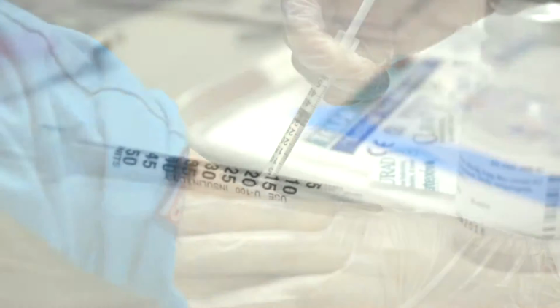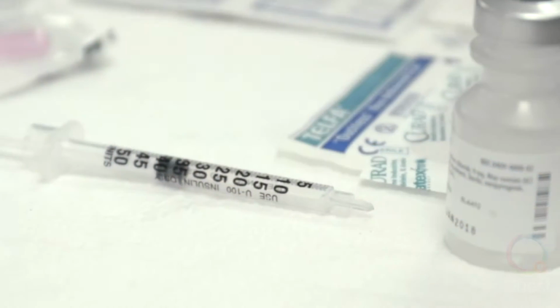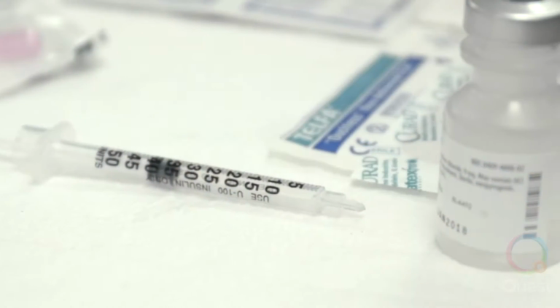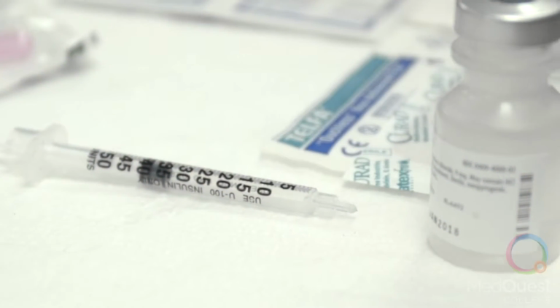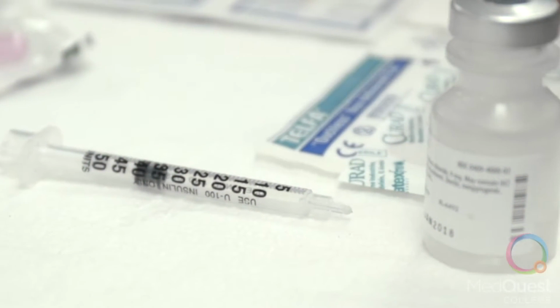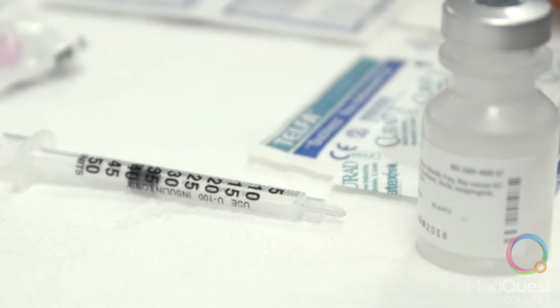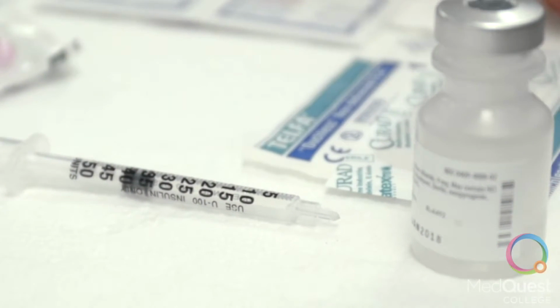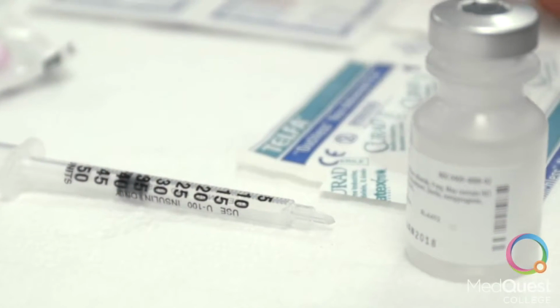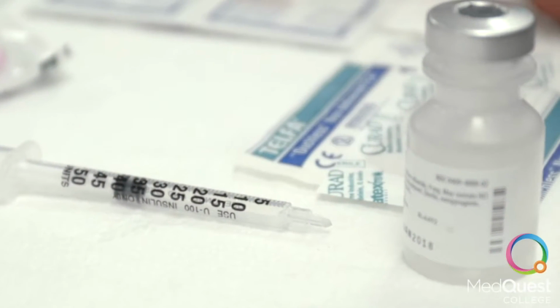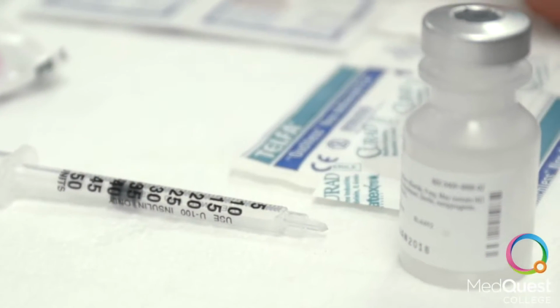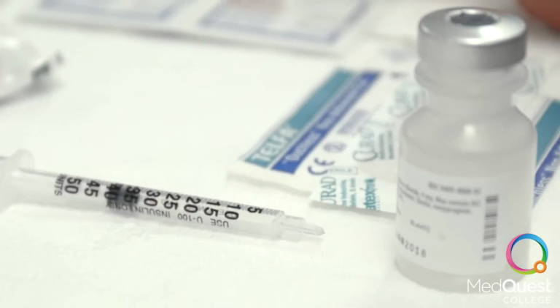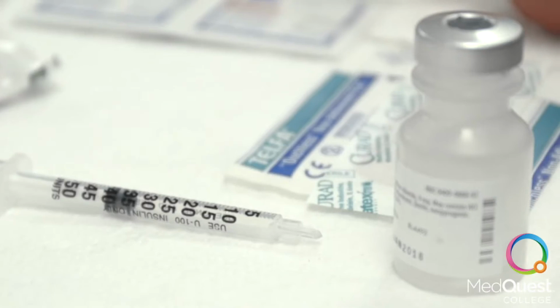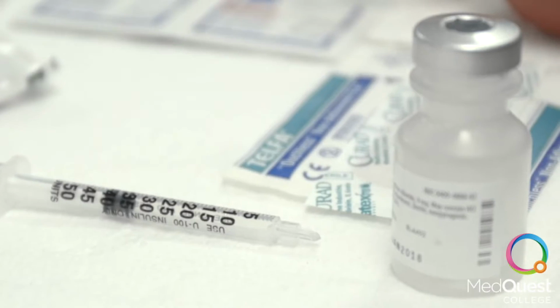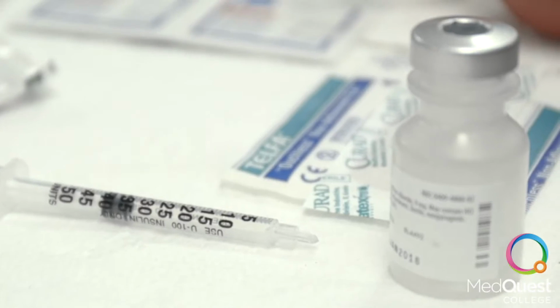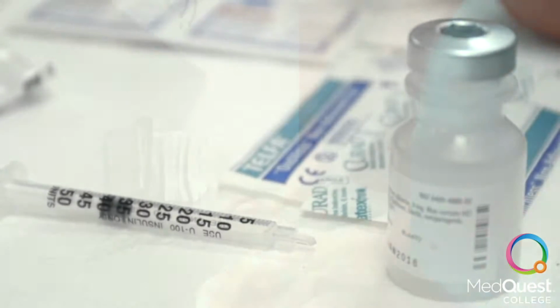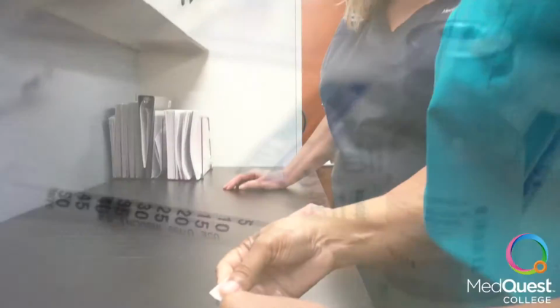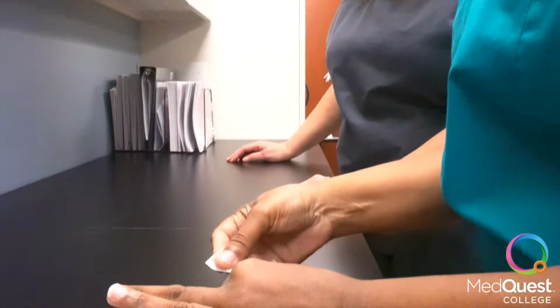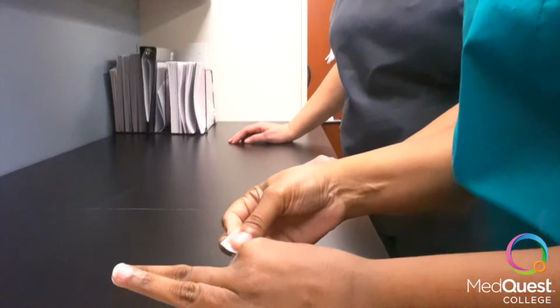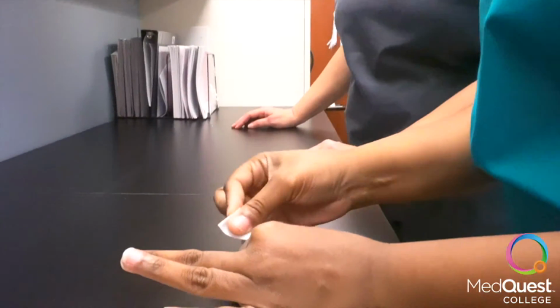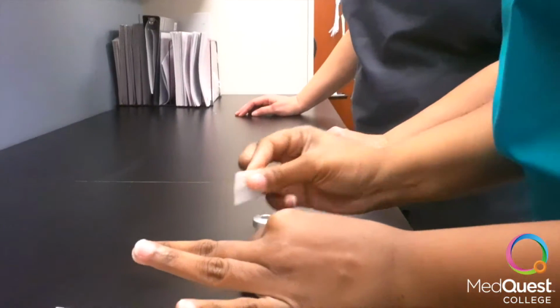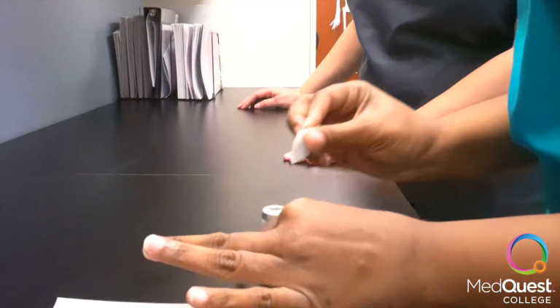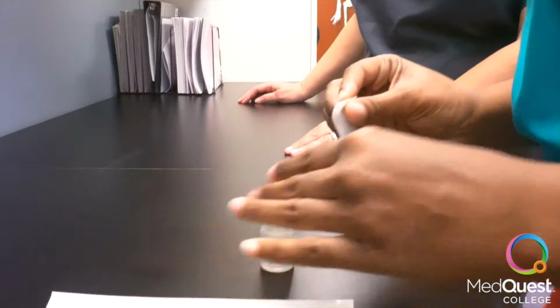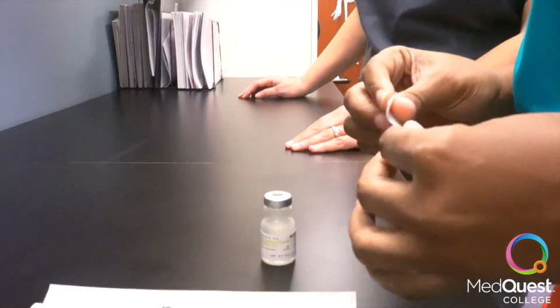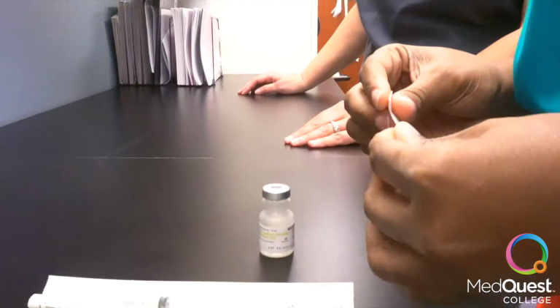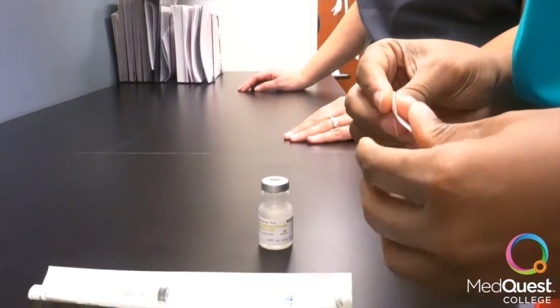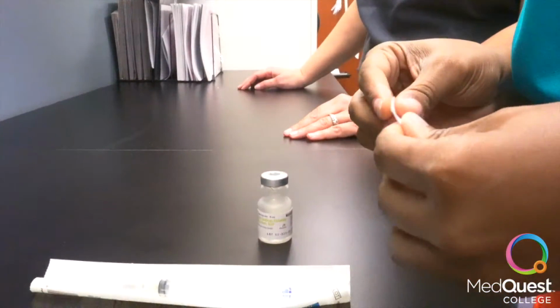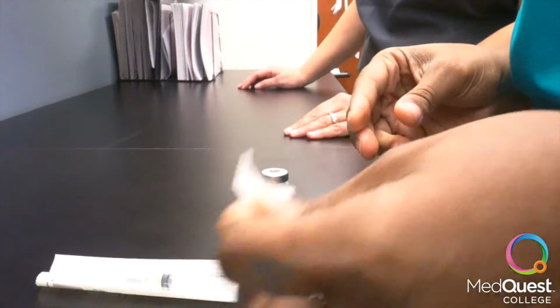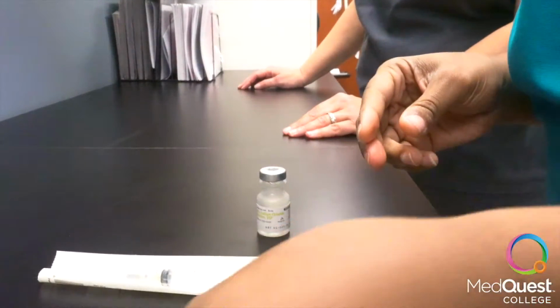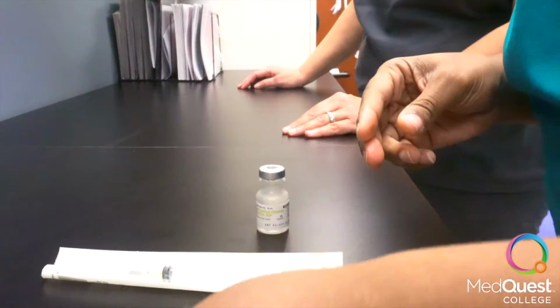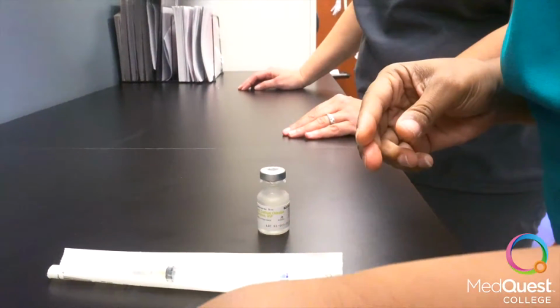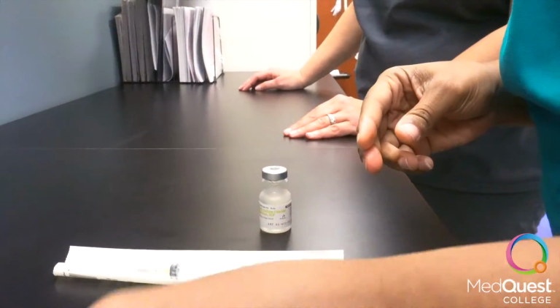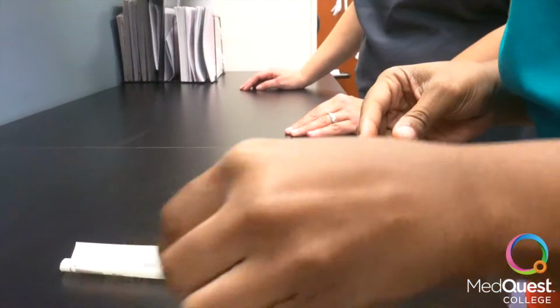First, we gather all of the supplies needed. Next, we alcohol the top of the medication vial.